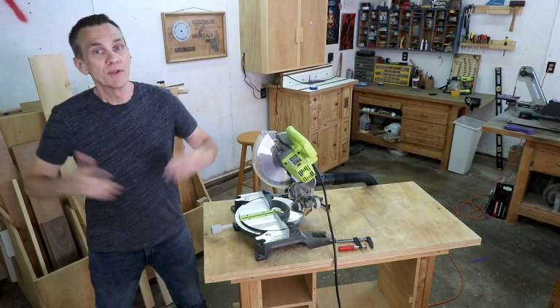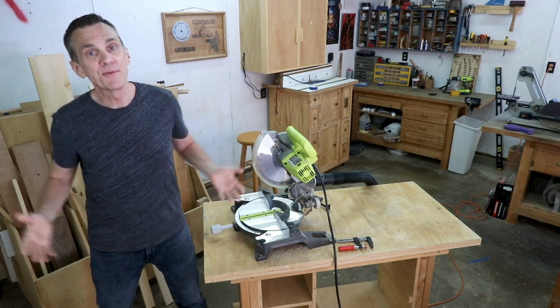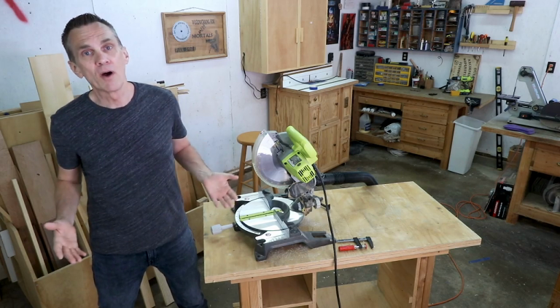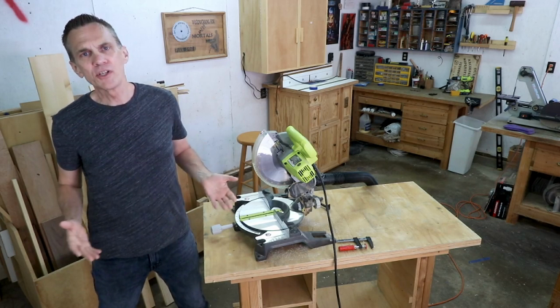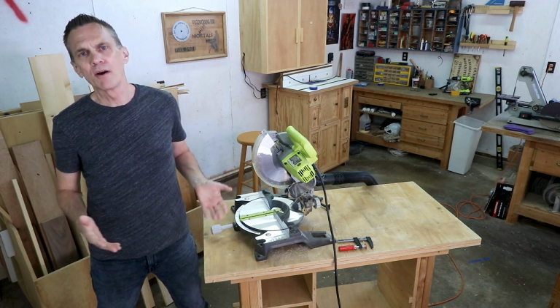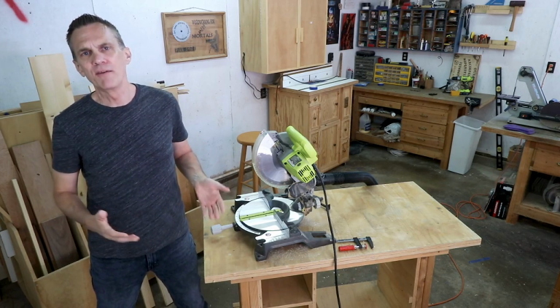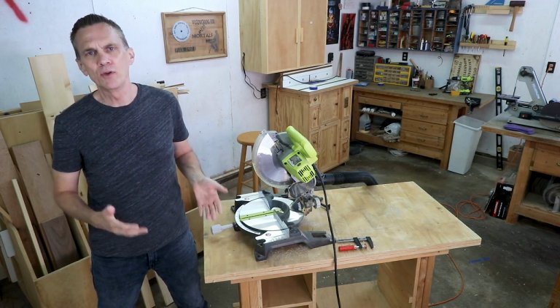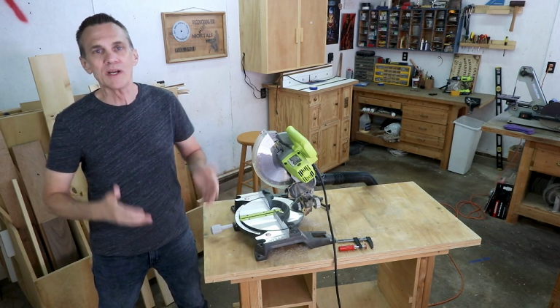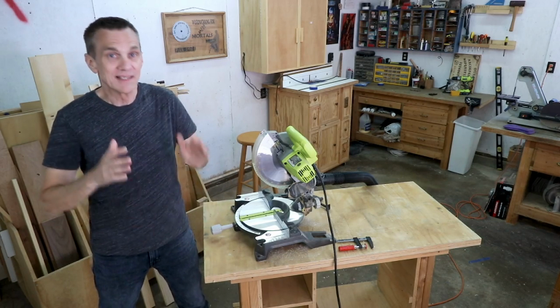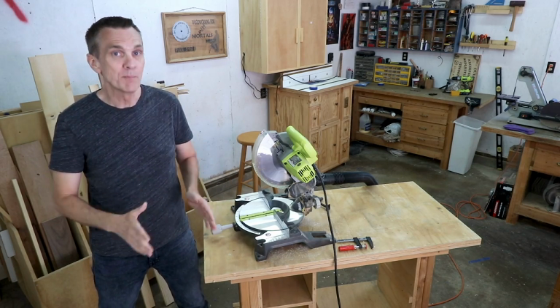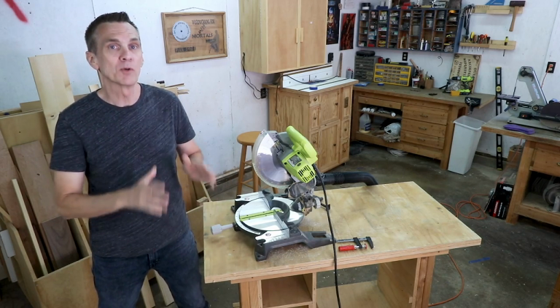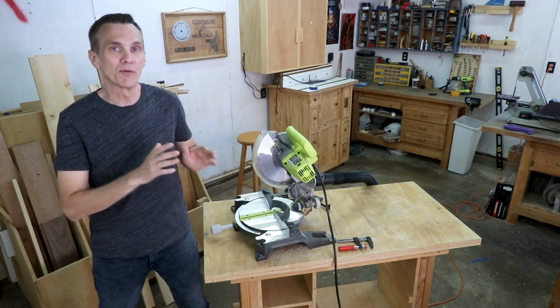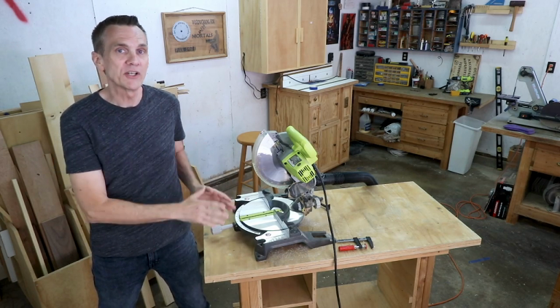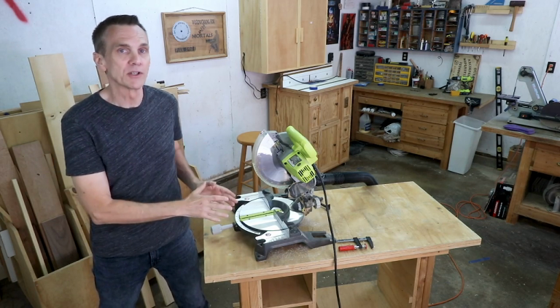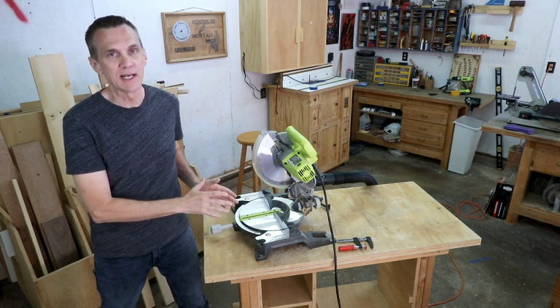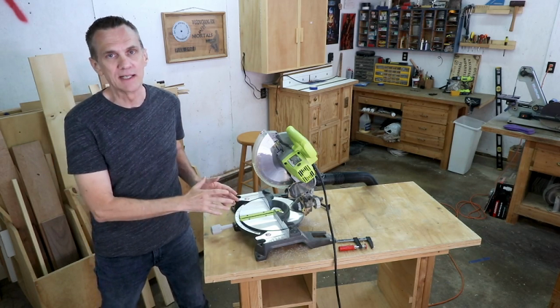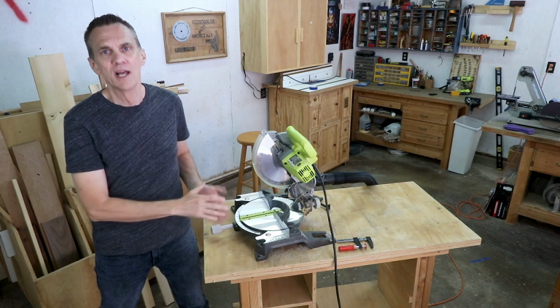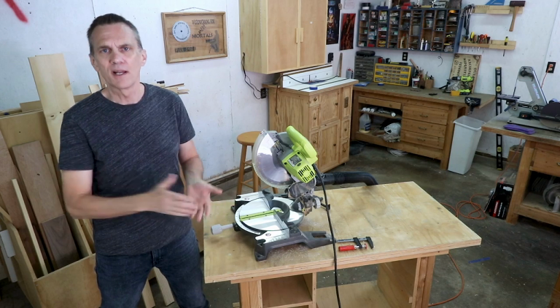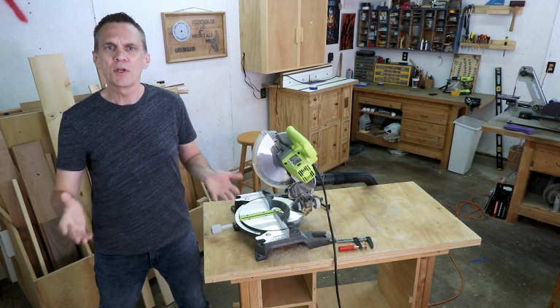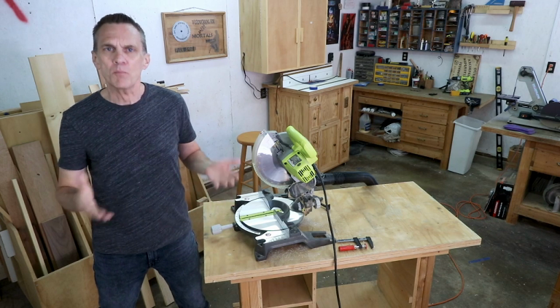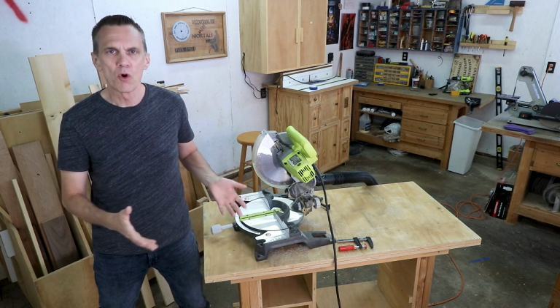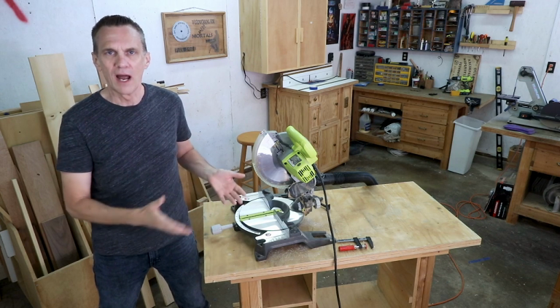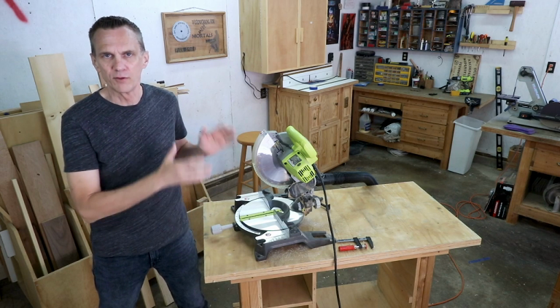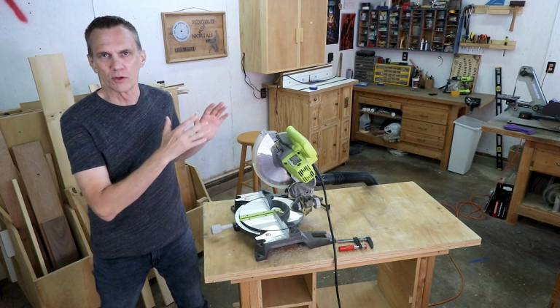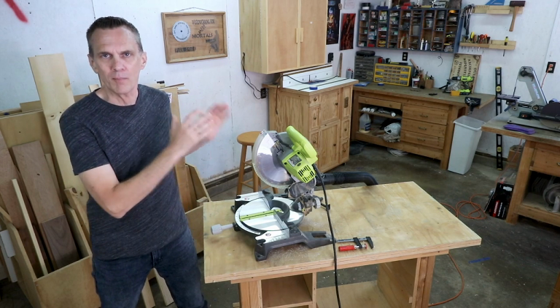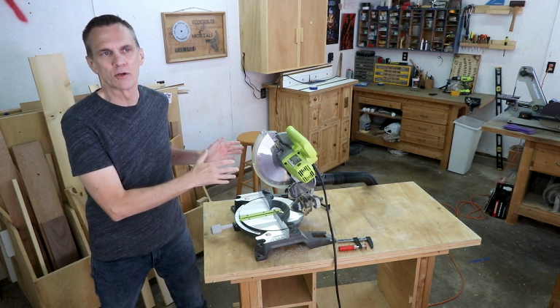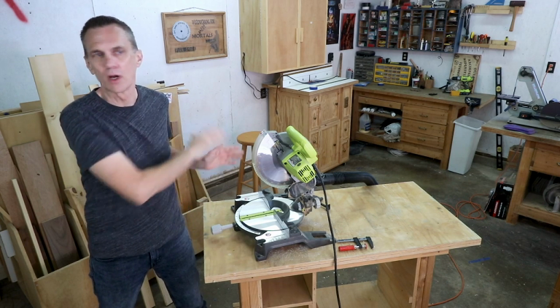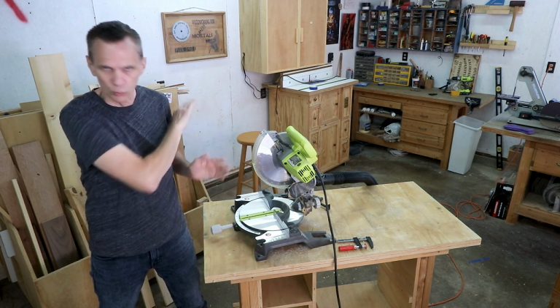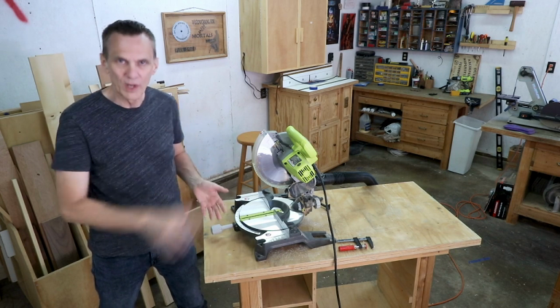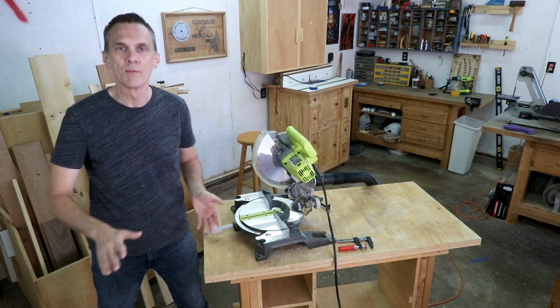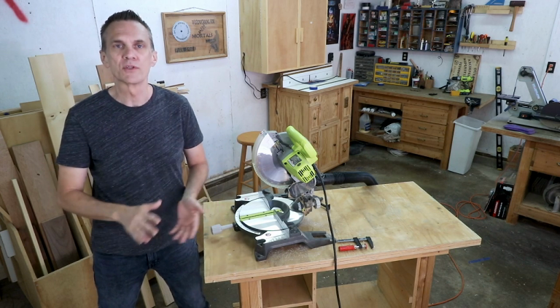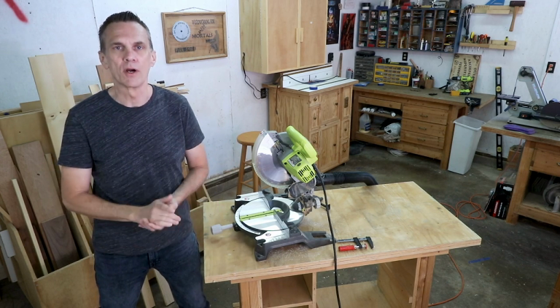So in this video, I want to share a few simple professional techniques that will help you get more out of your miter saw right from the start.